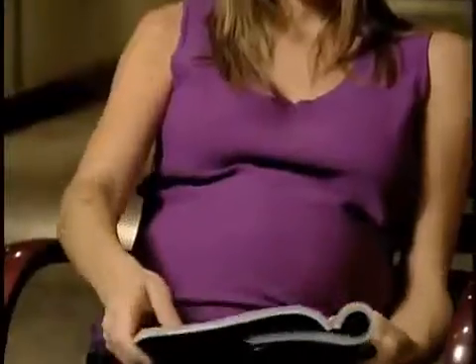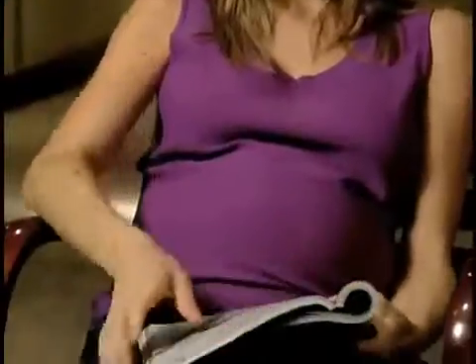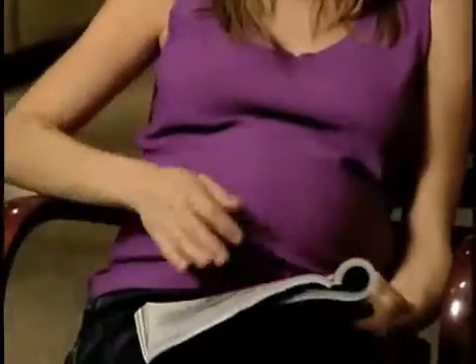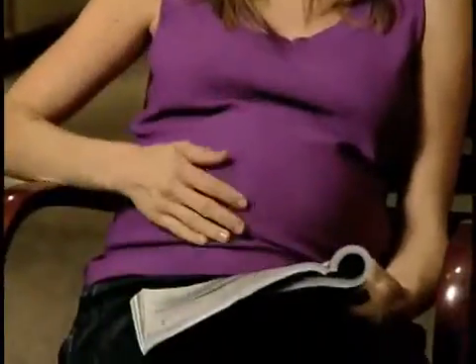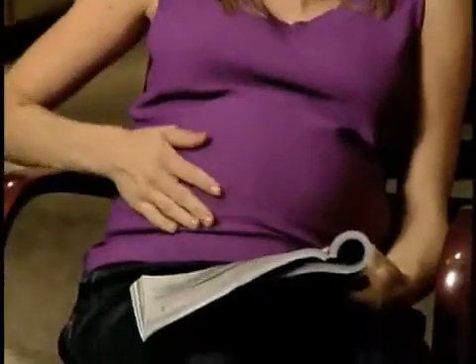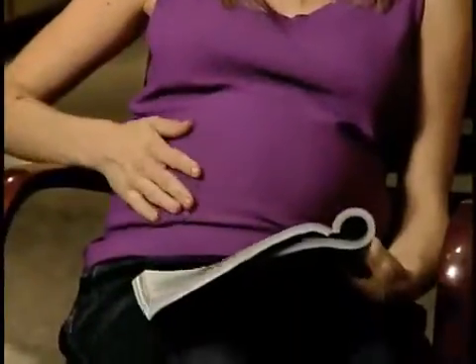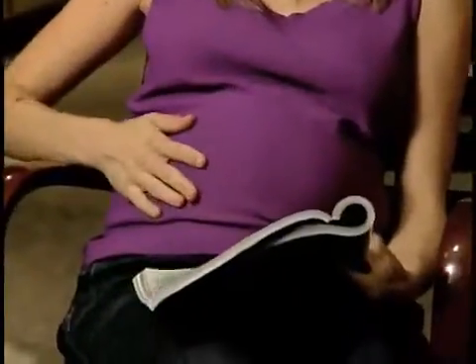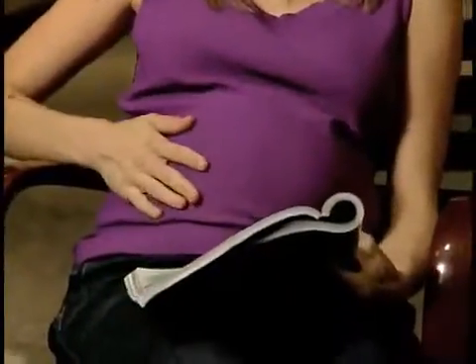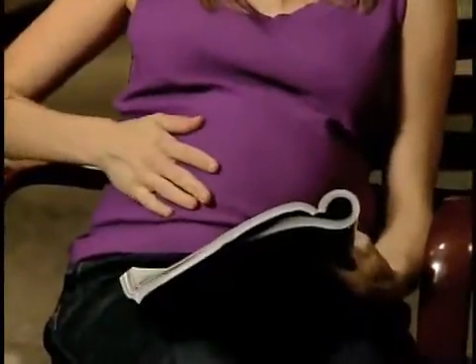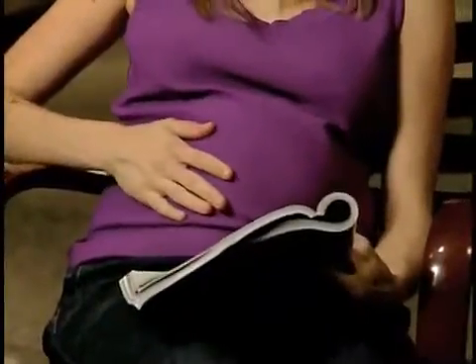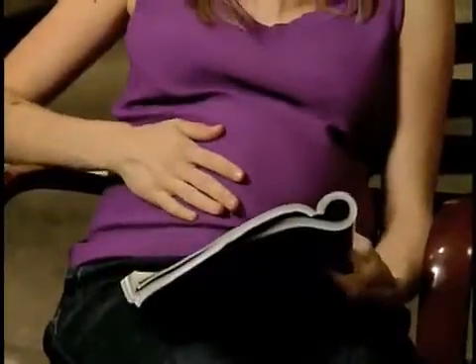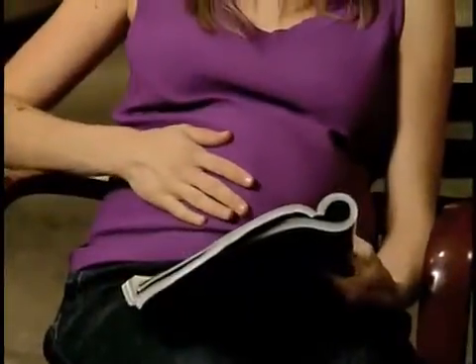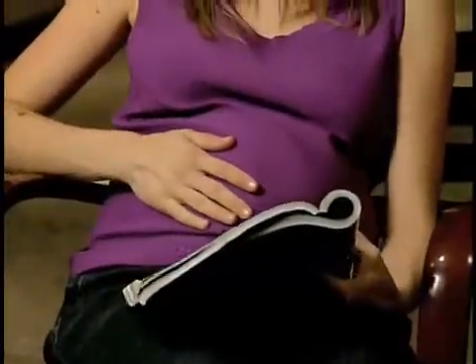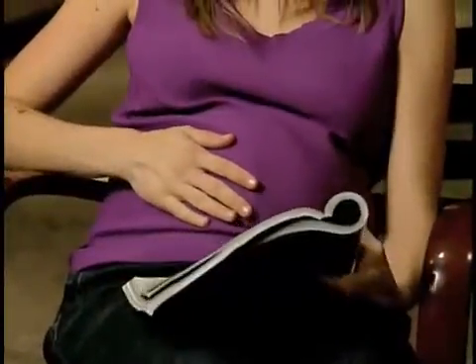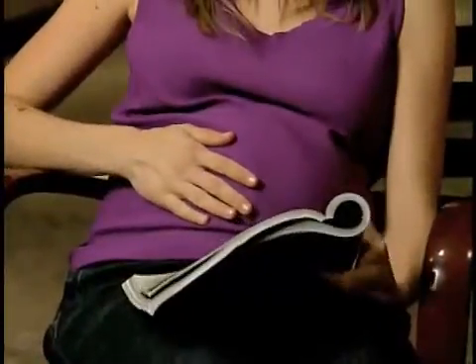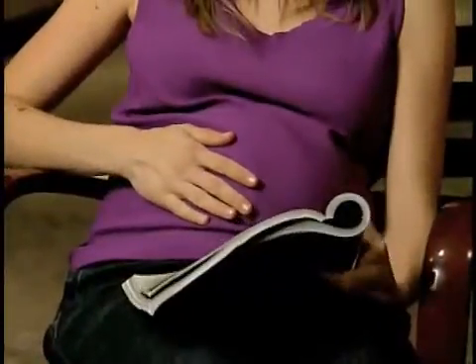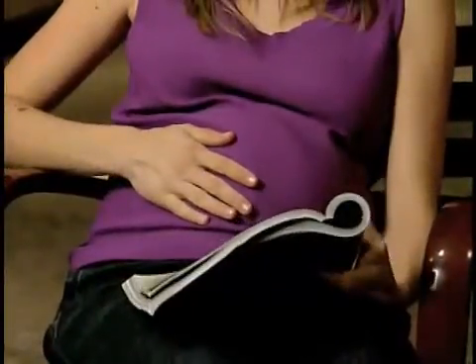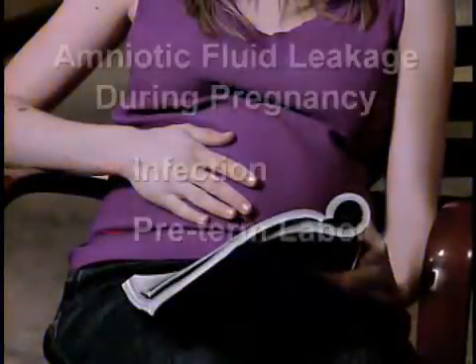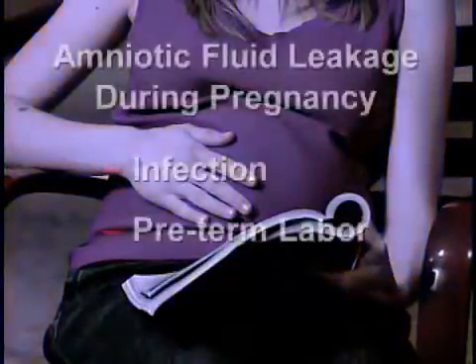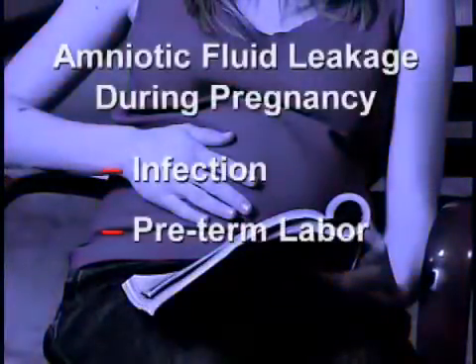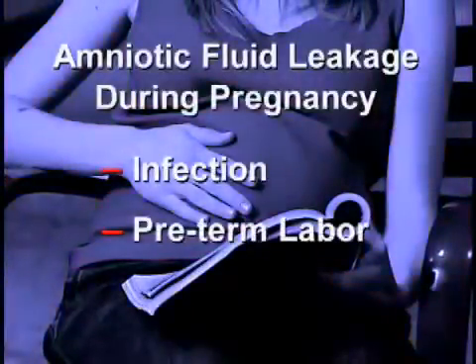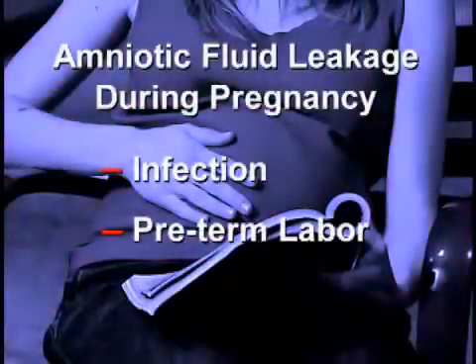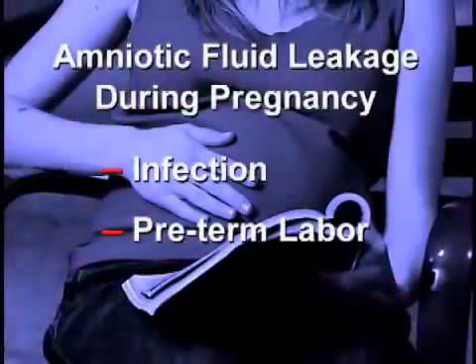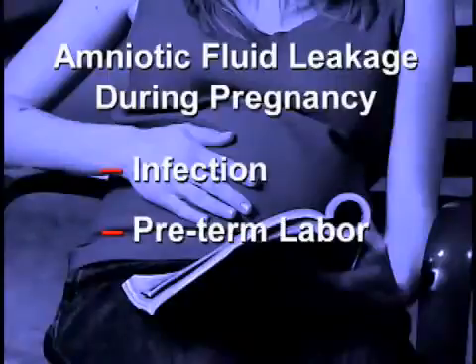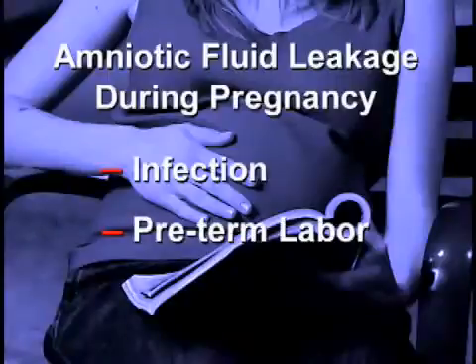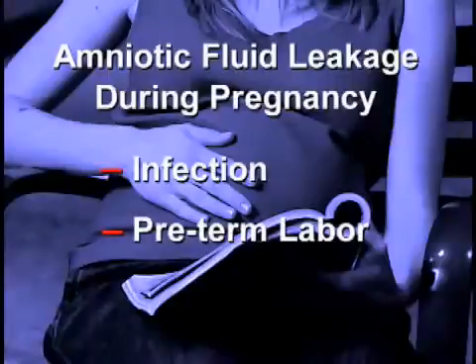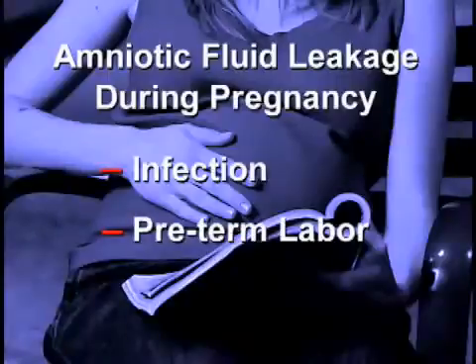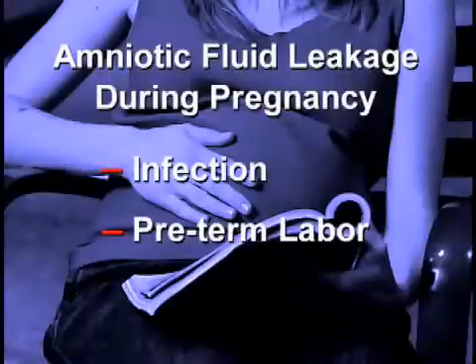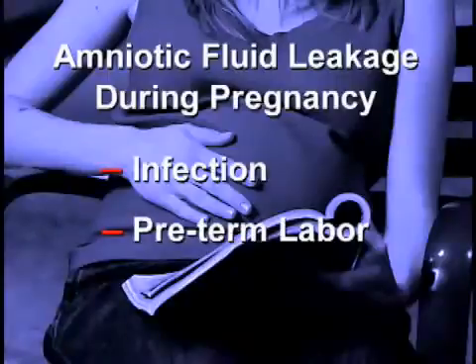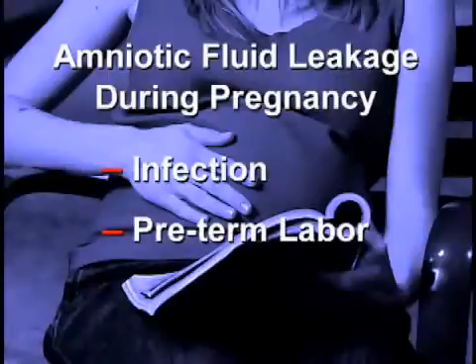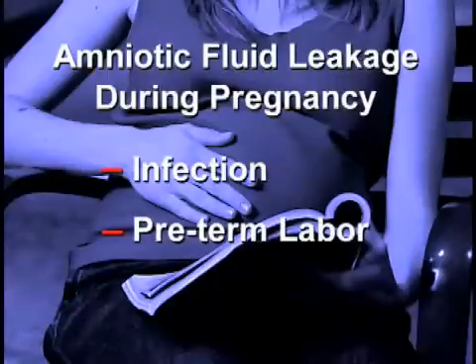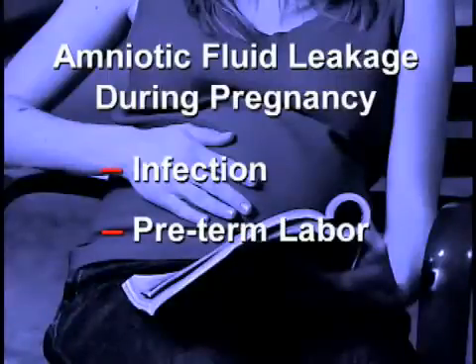Amniotic fluid leakage during pregnancy can lead to serious complications, such as infection and preterm labor.